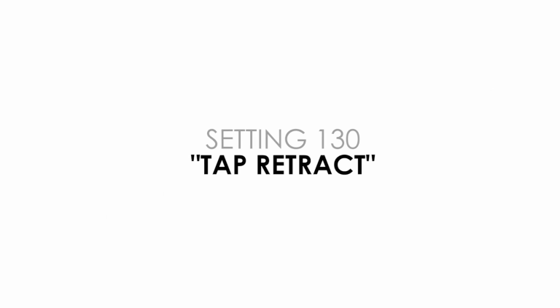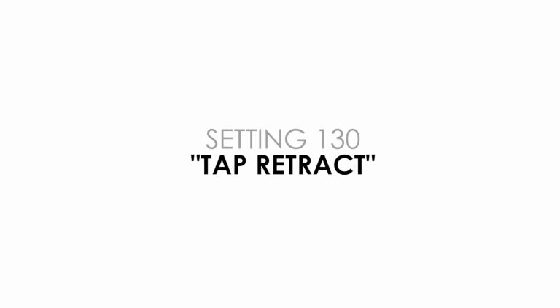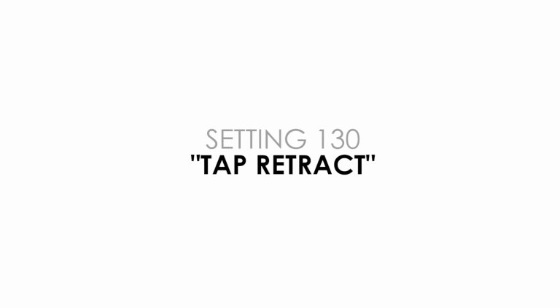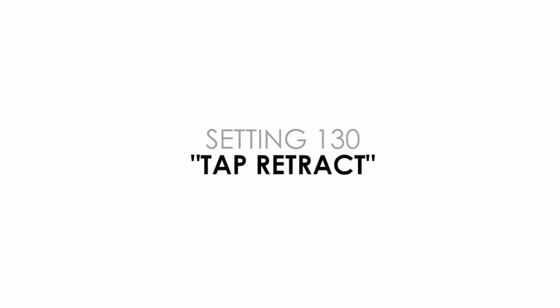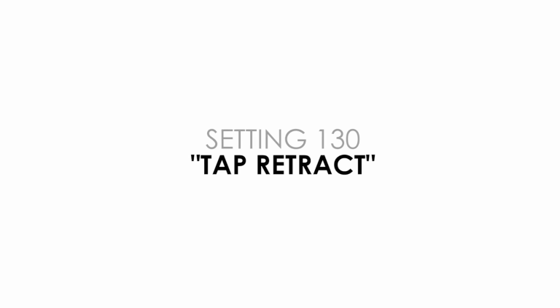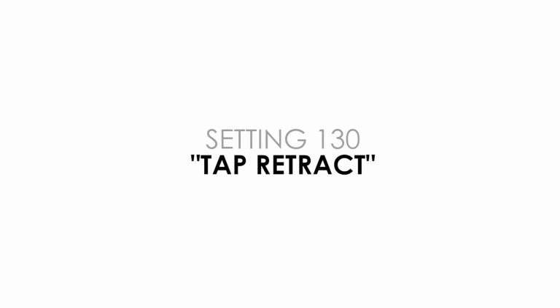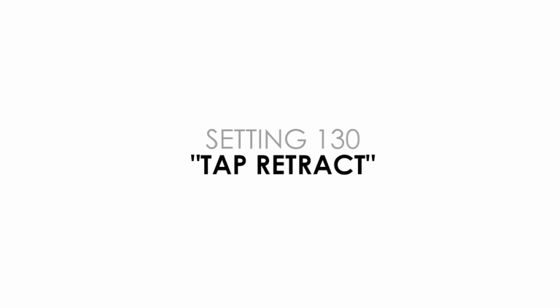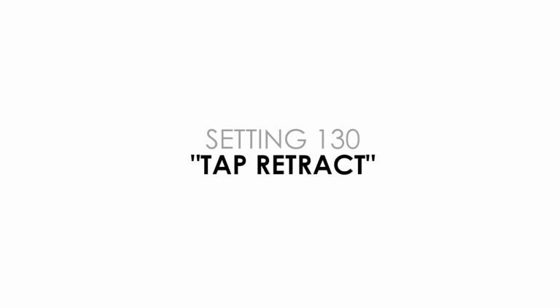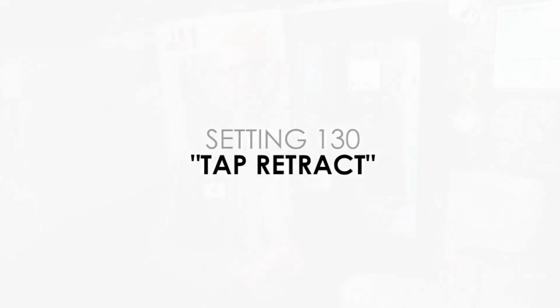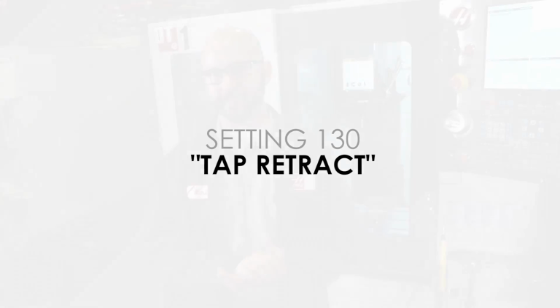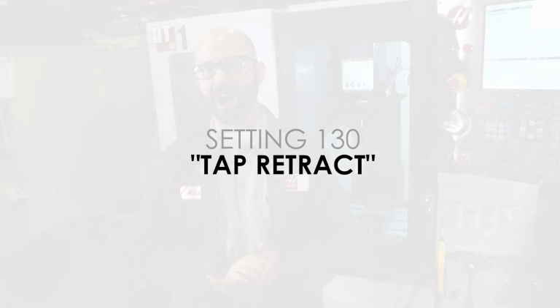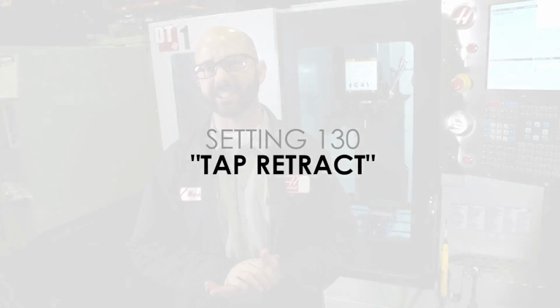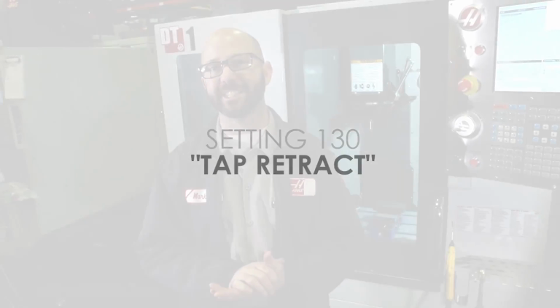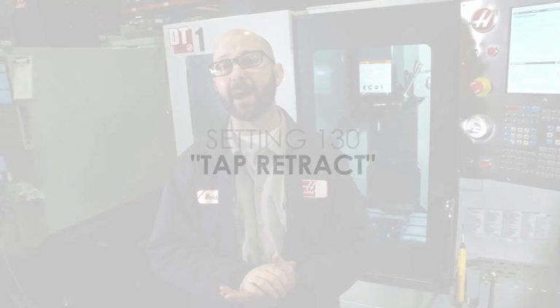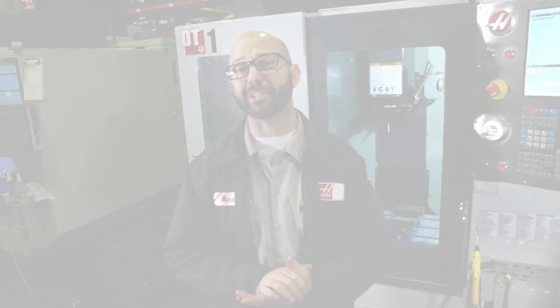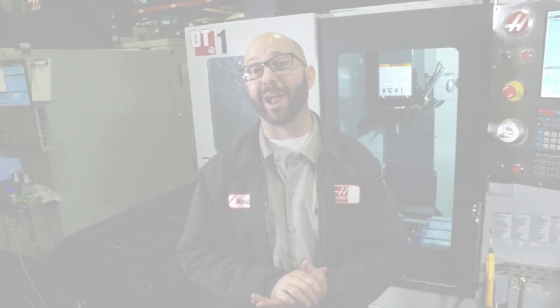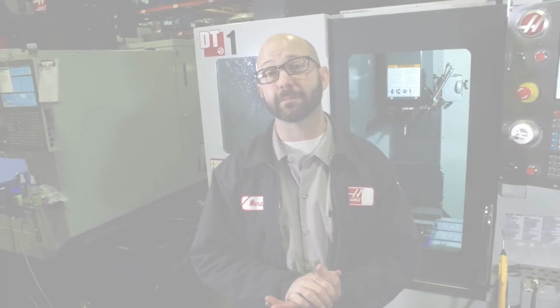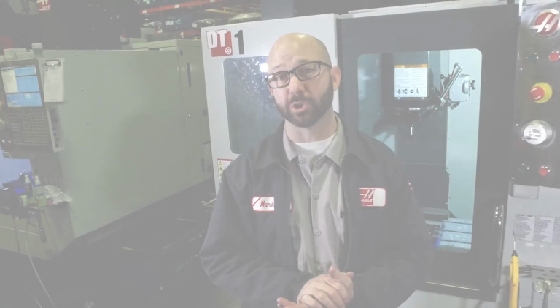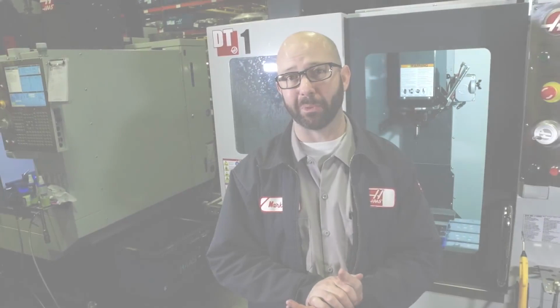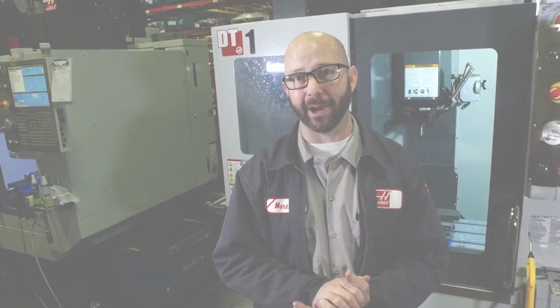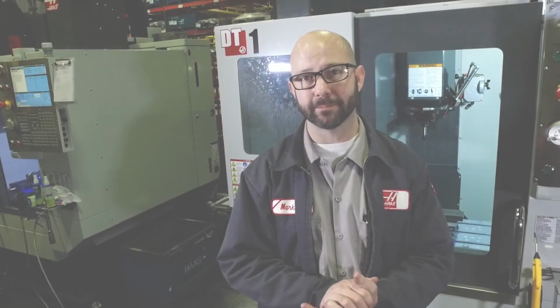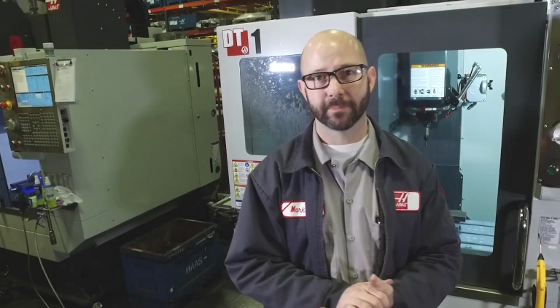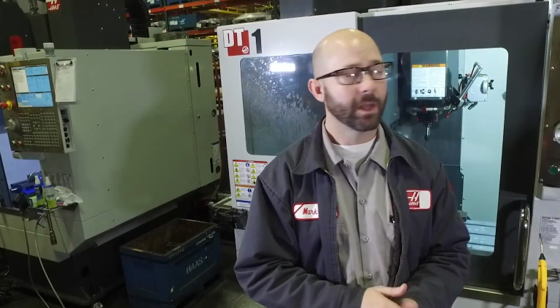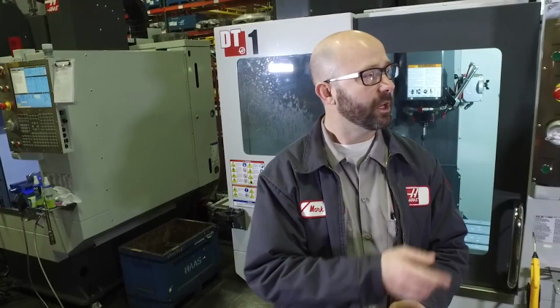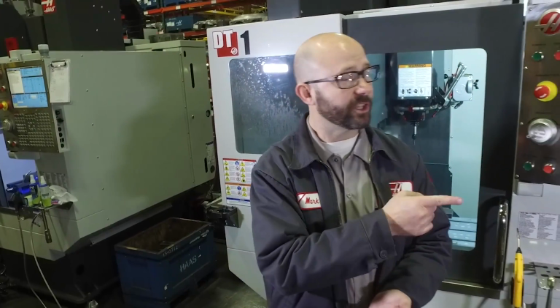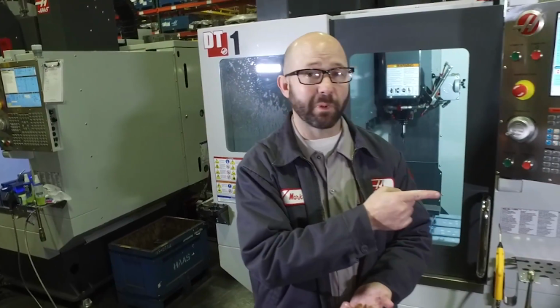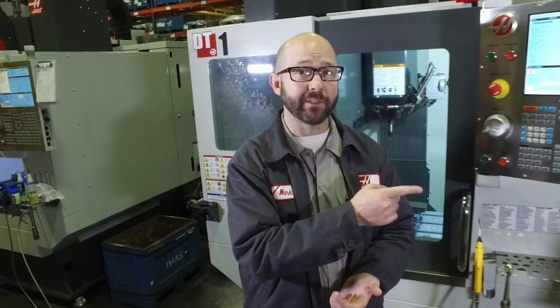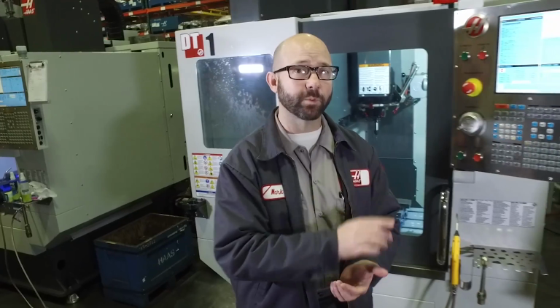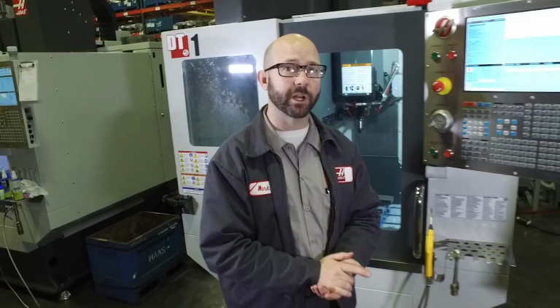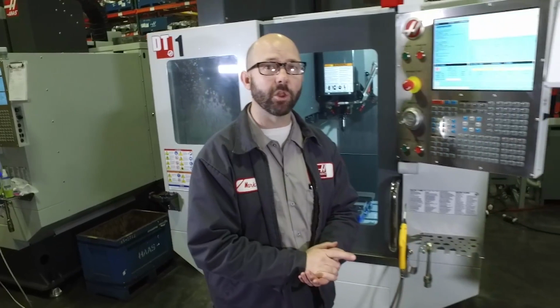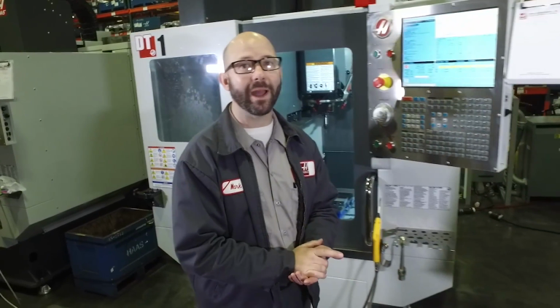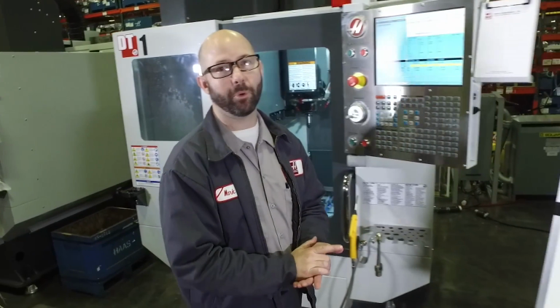Let's talk about Setting 130, Haas' Tap Retract Multiplier. To explain this, we're going to go to the whiteboard.